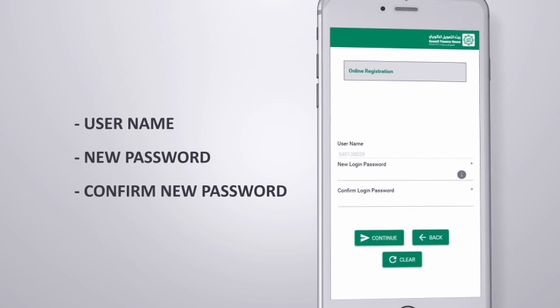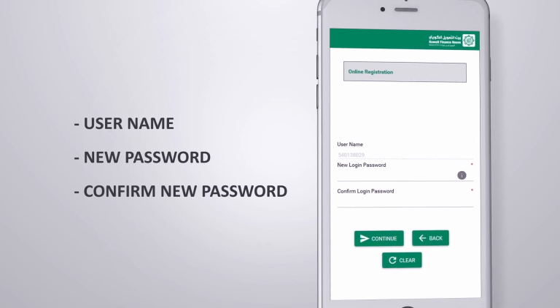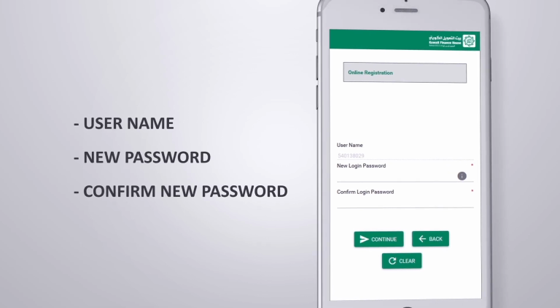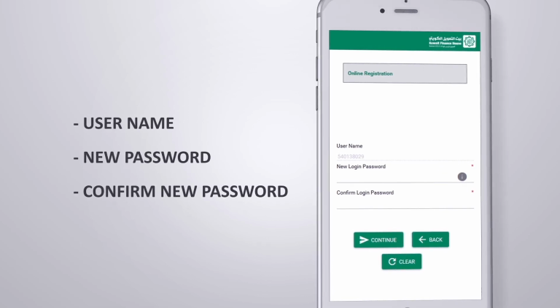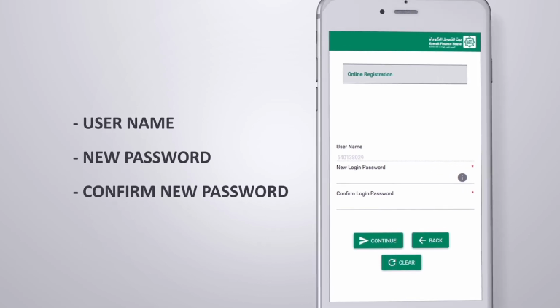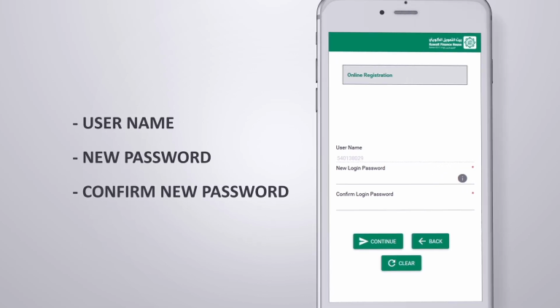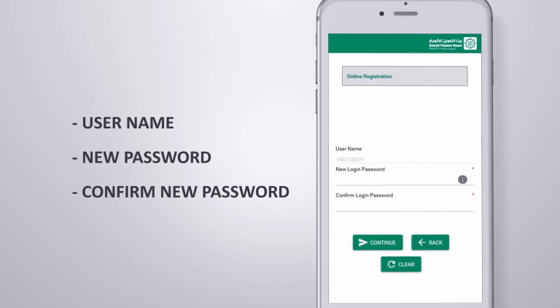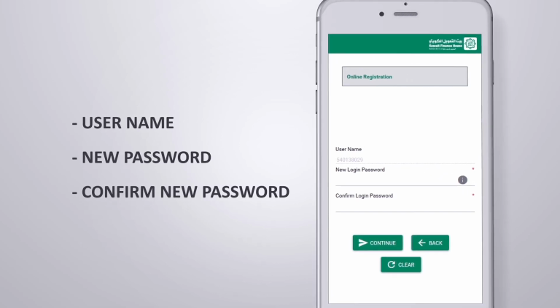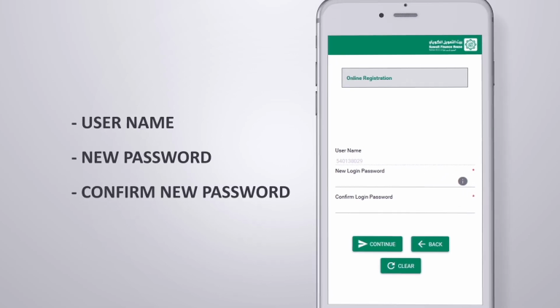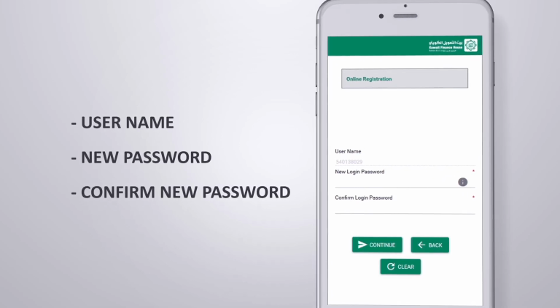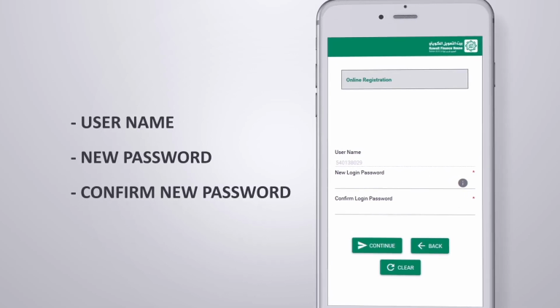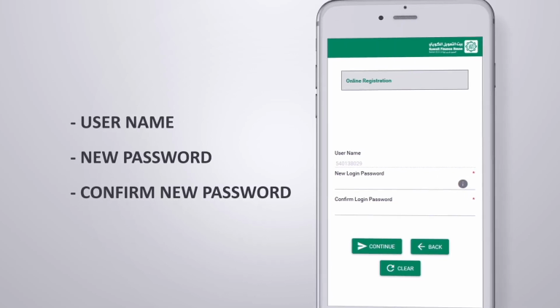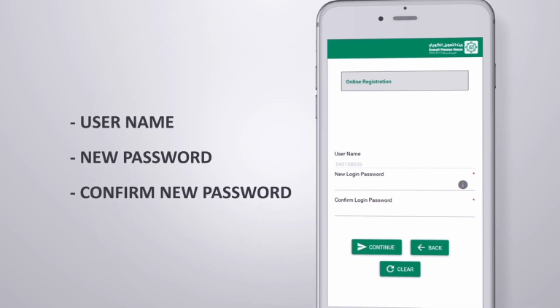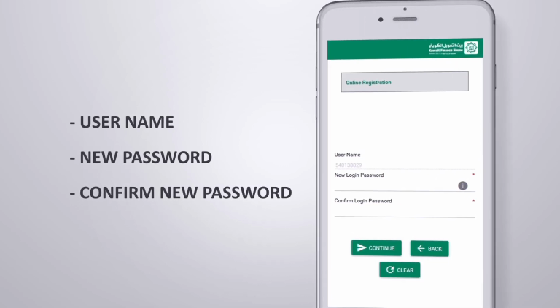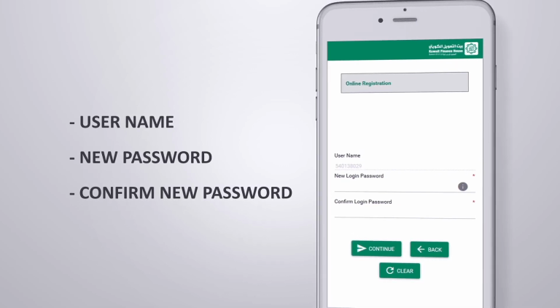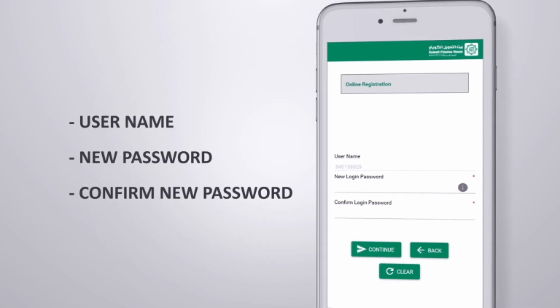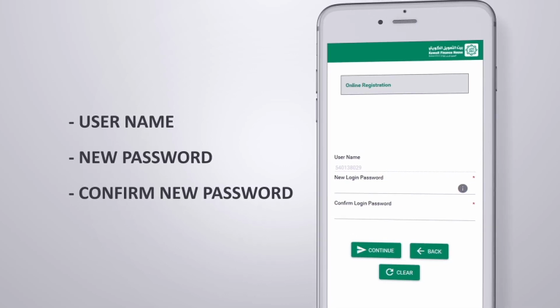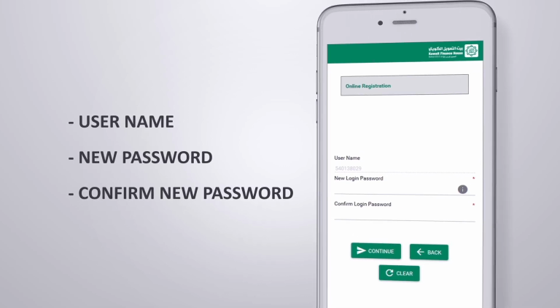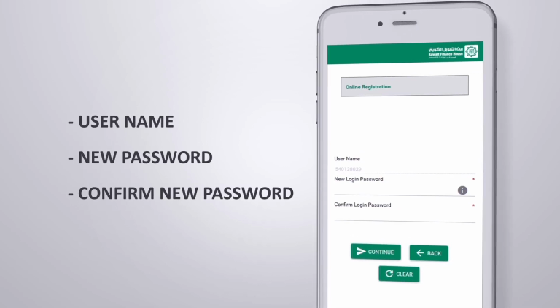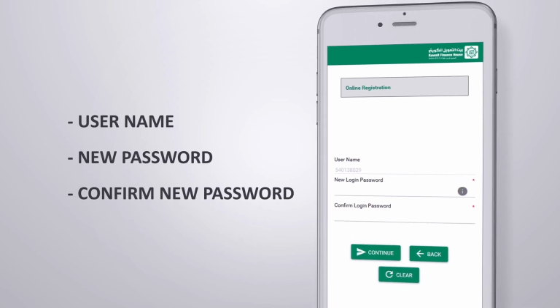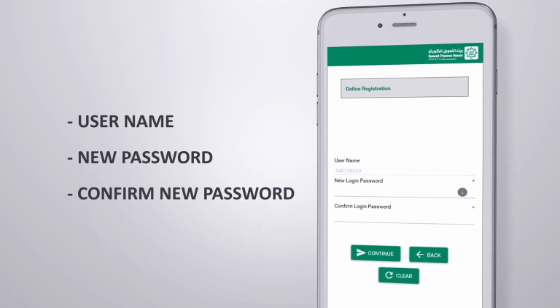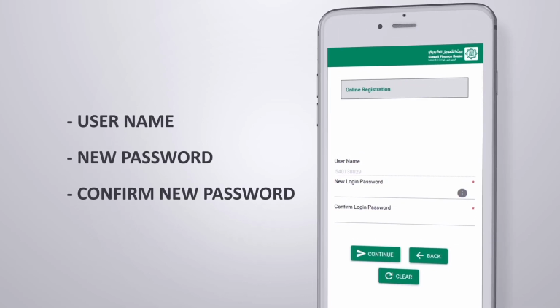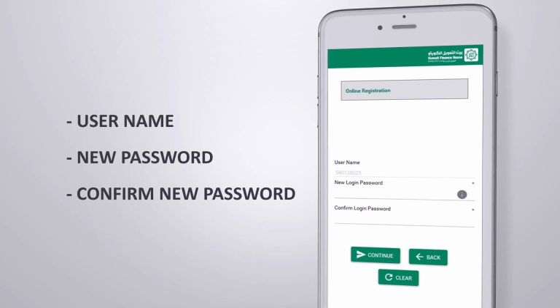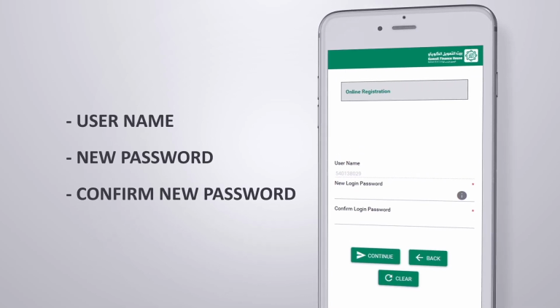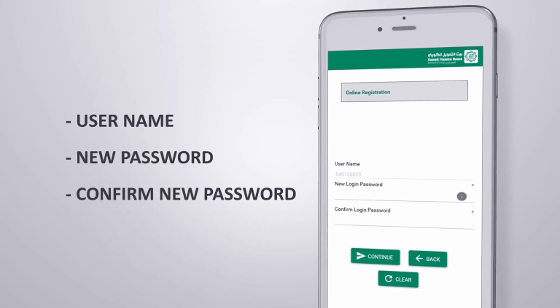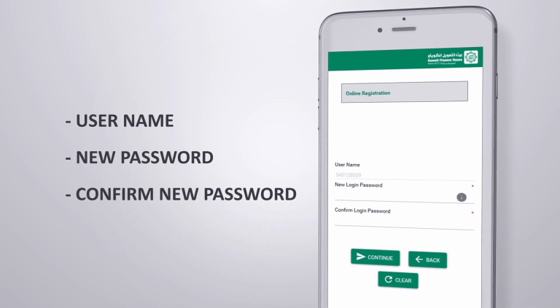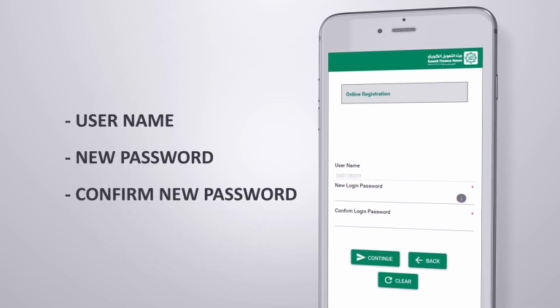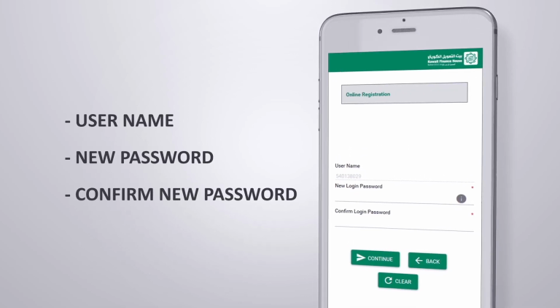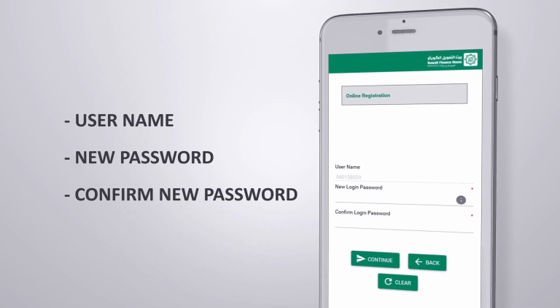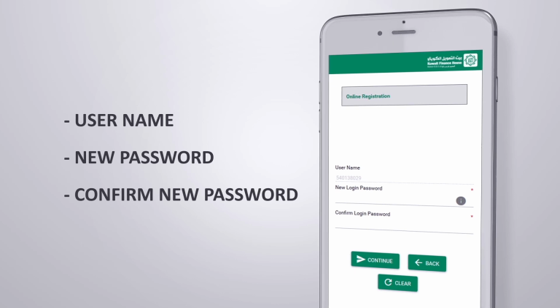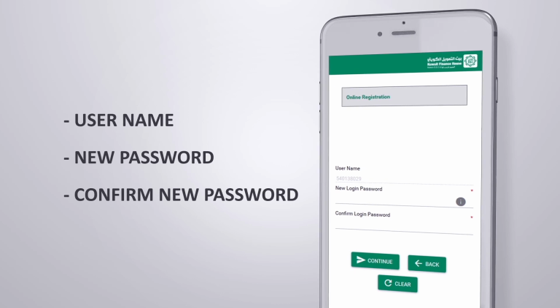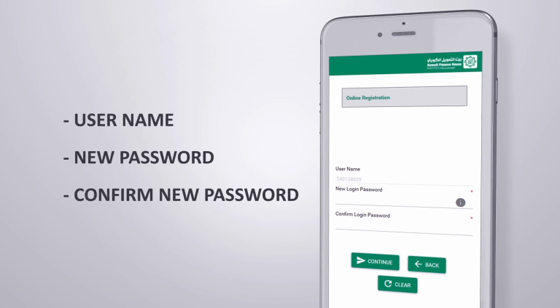re-enter your preferred username, a new password, re-enter the new password, and click Continue.